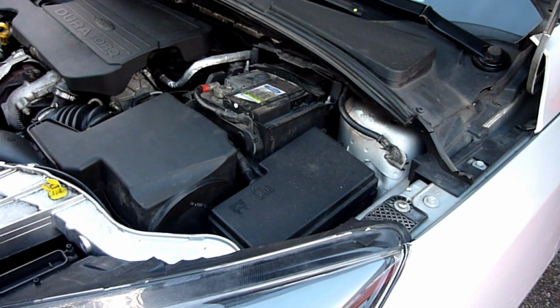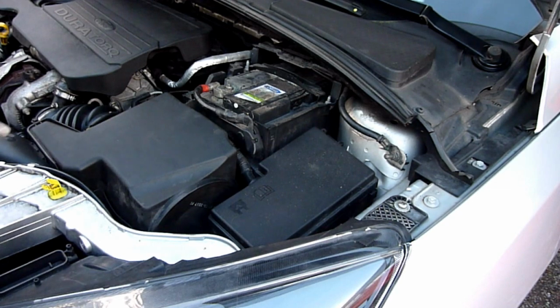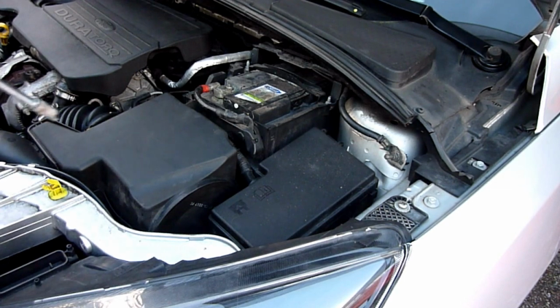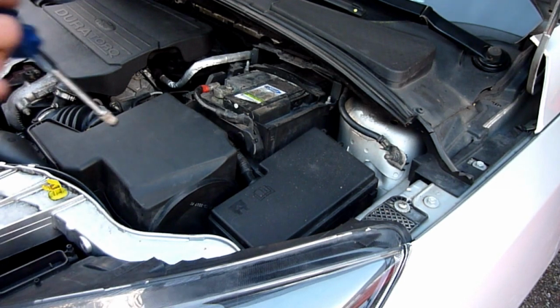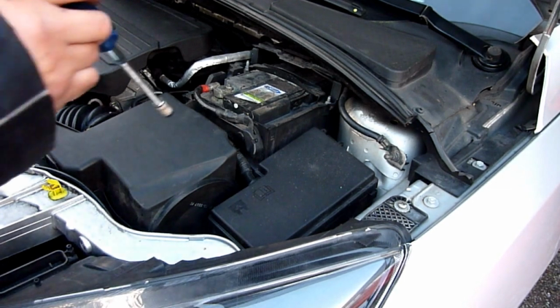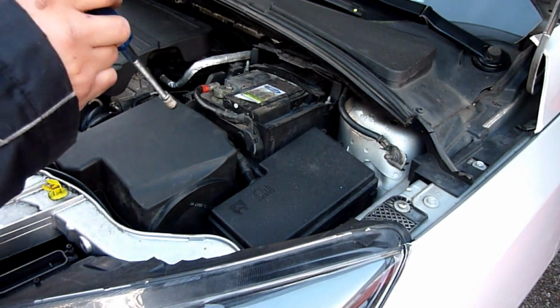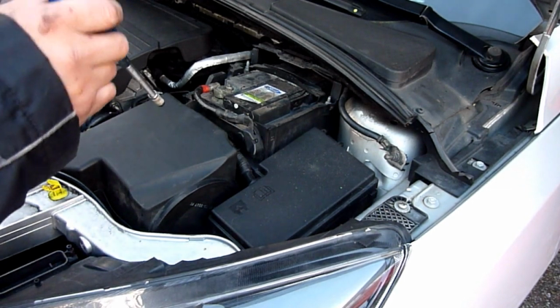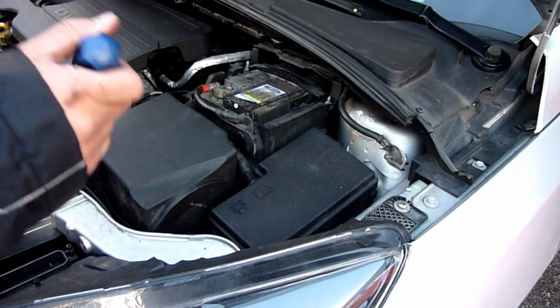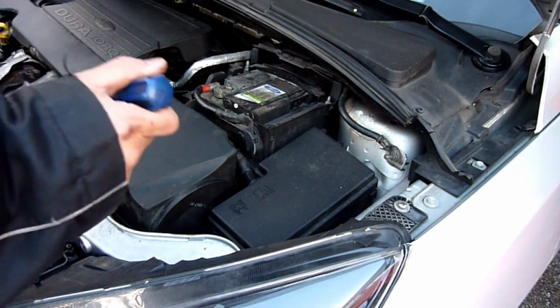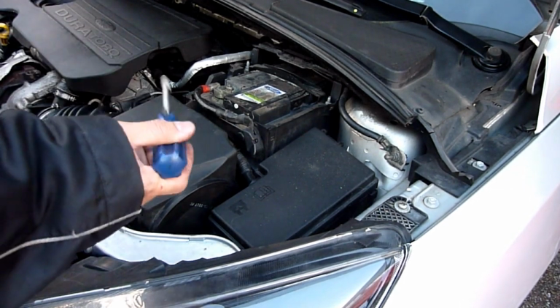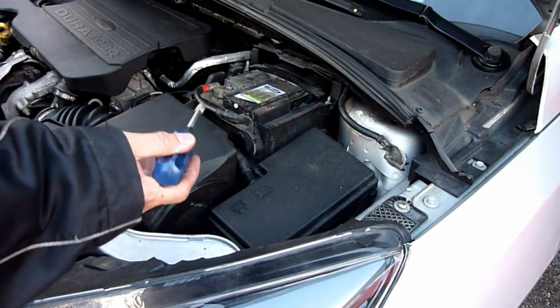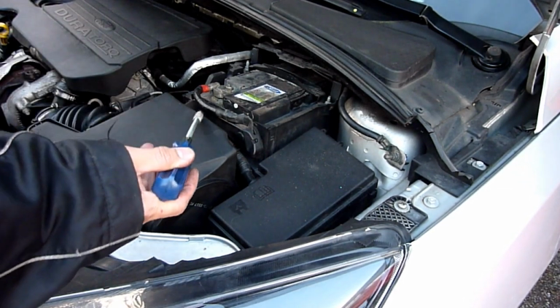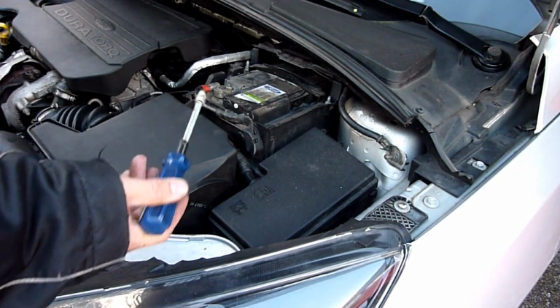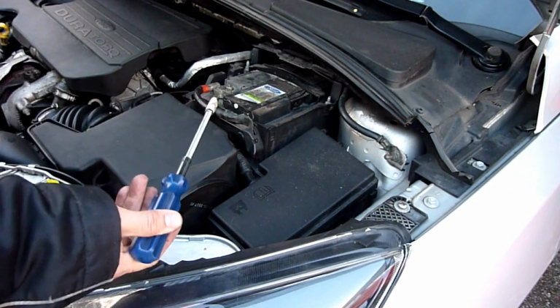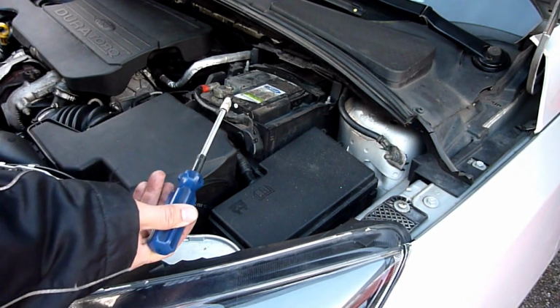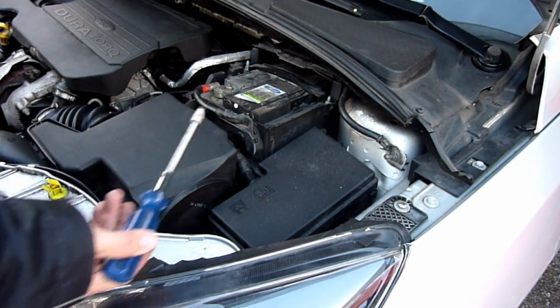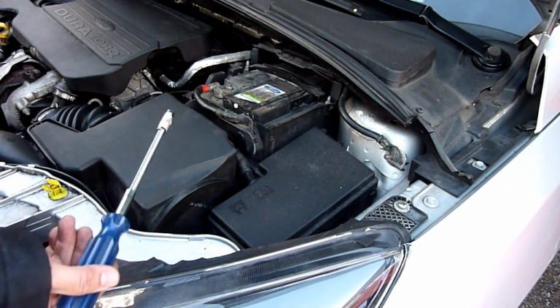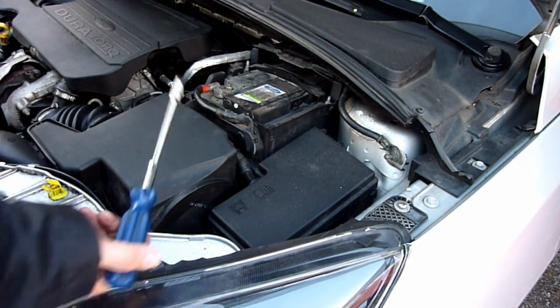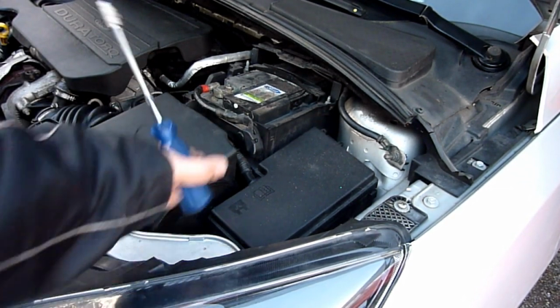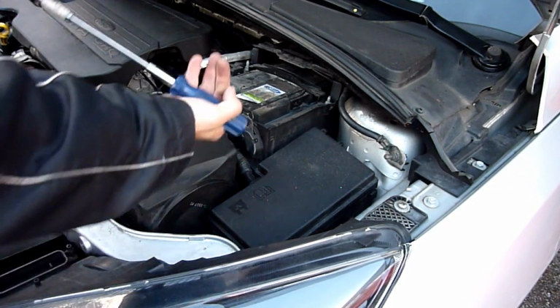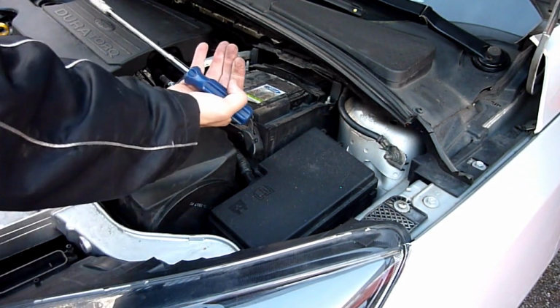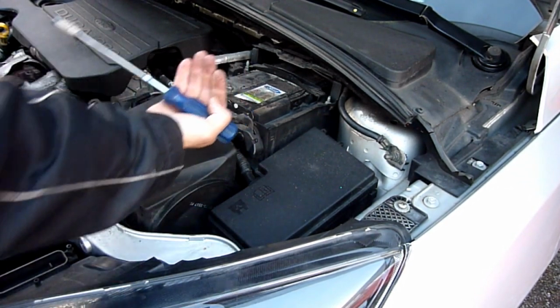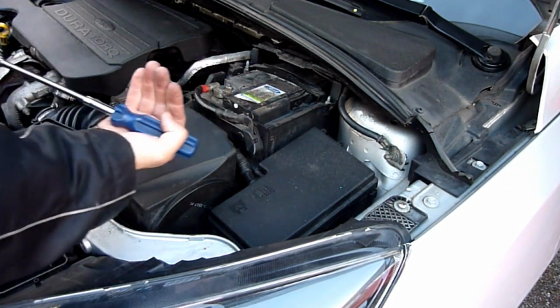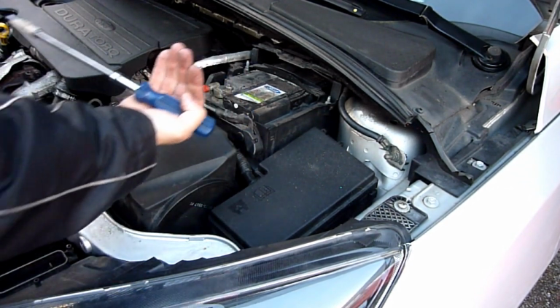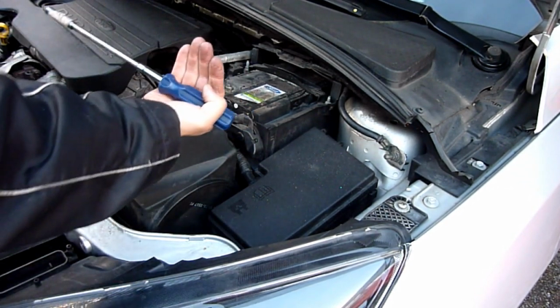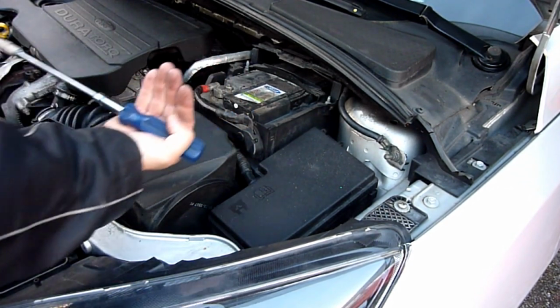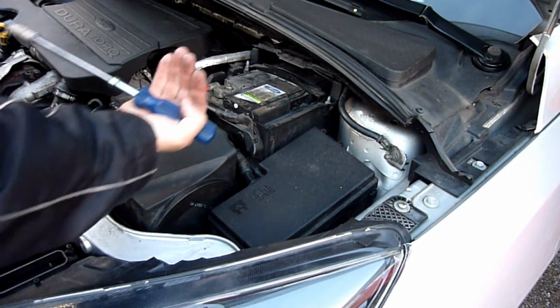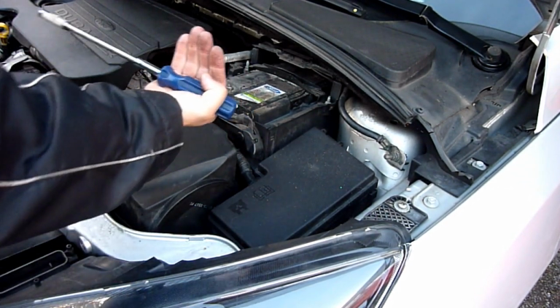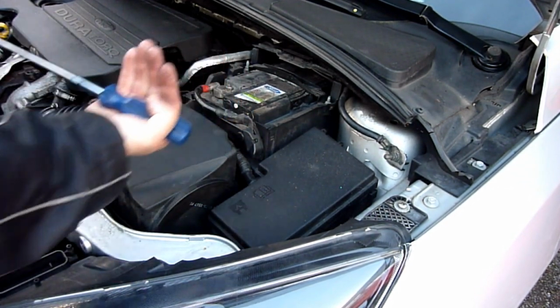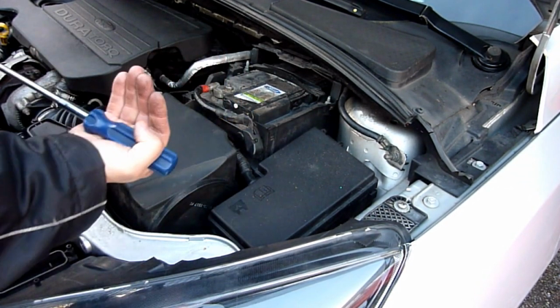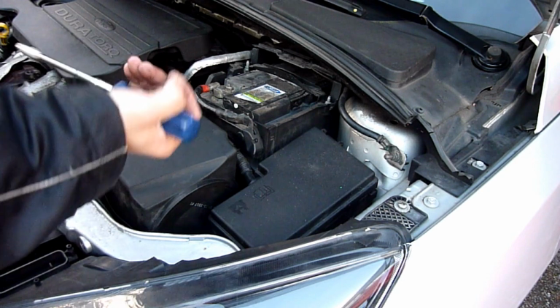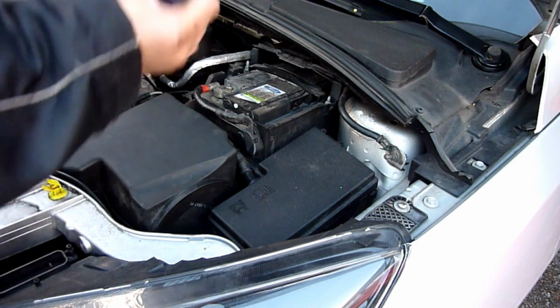Don't forget the magnetic tool - keep it in your hand. I'm going to give myself more room because the battery has to slide out this way.